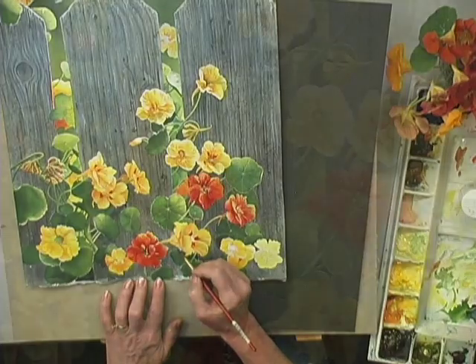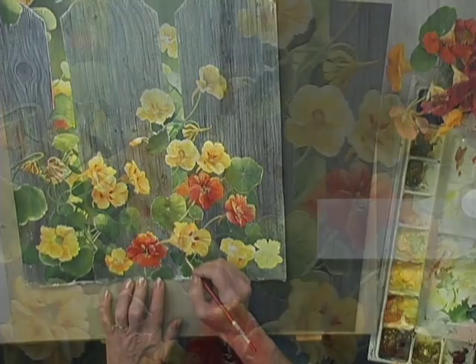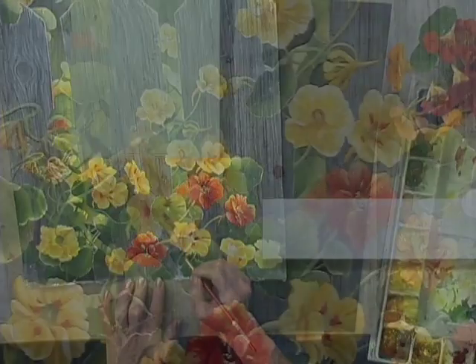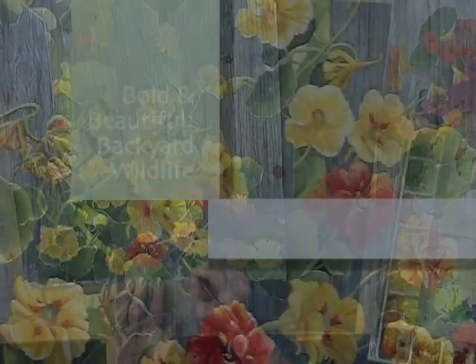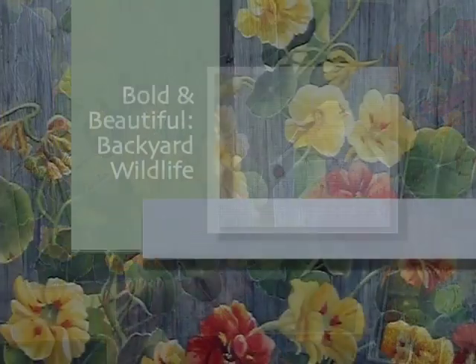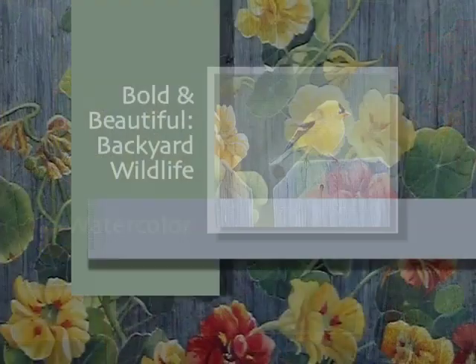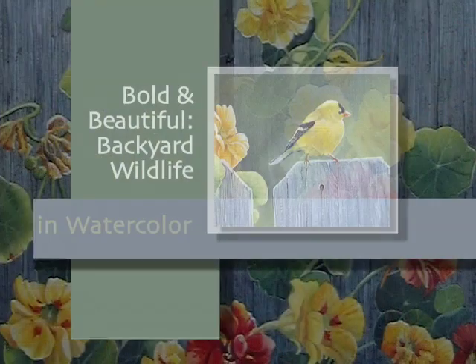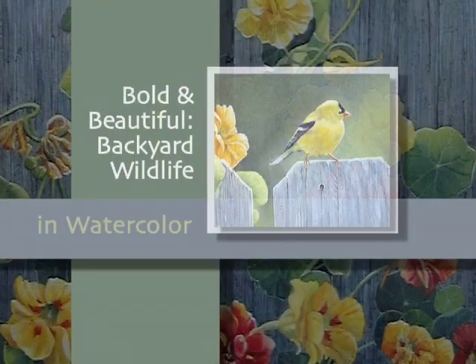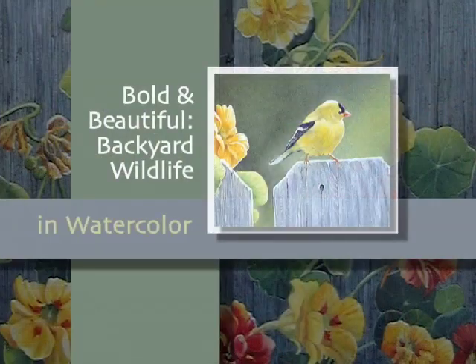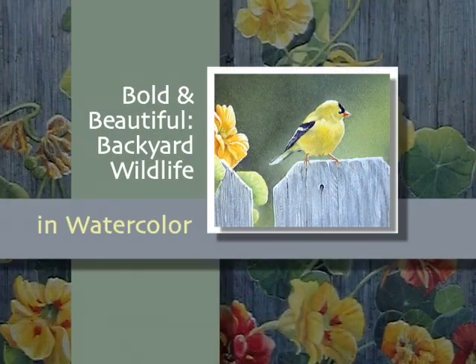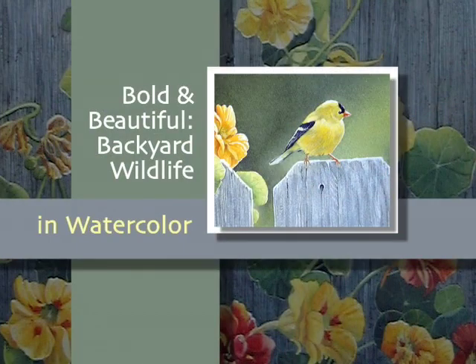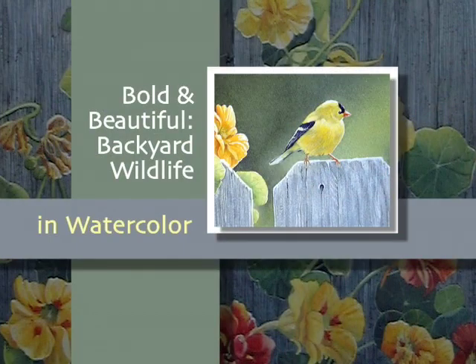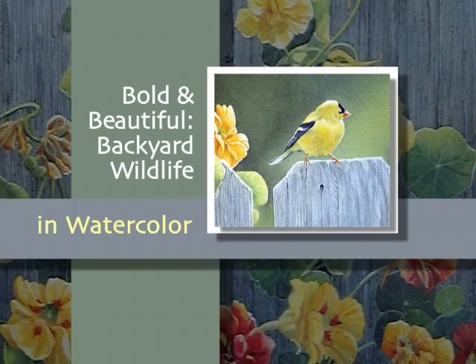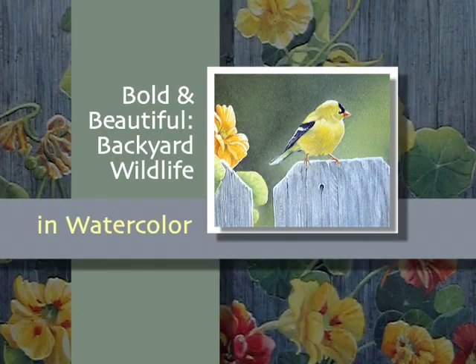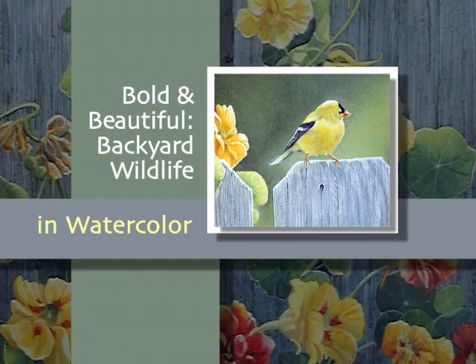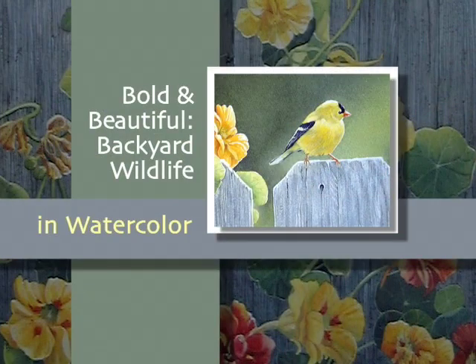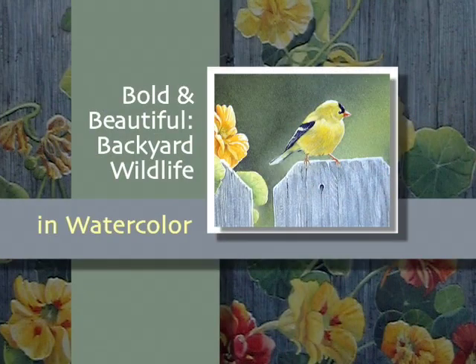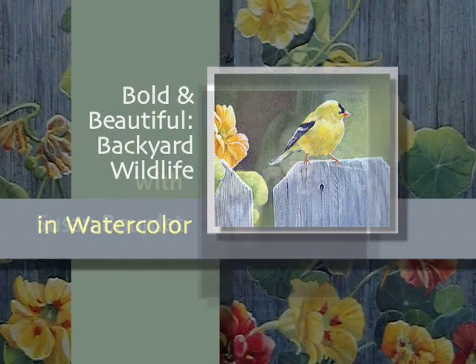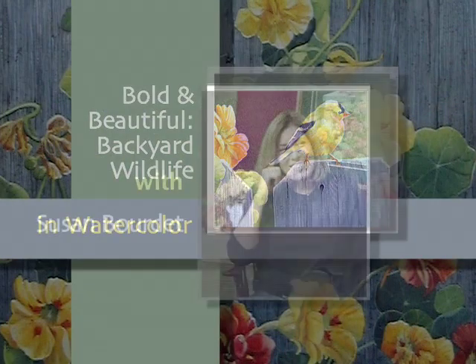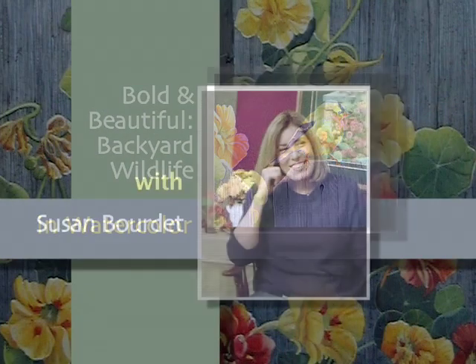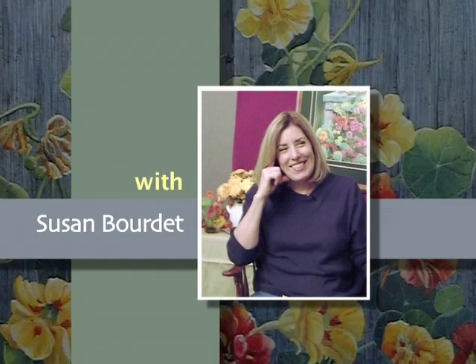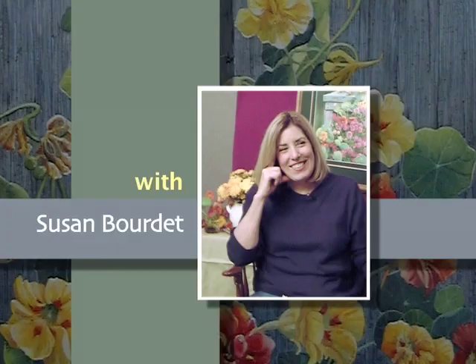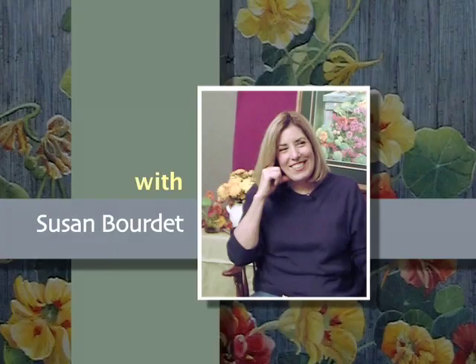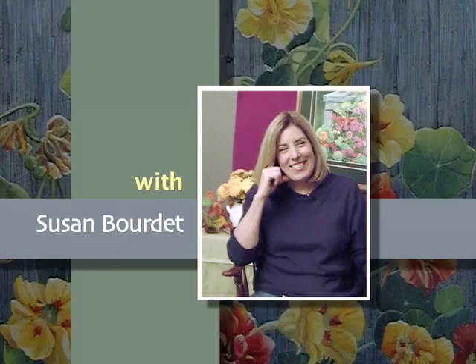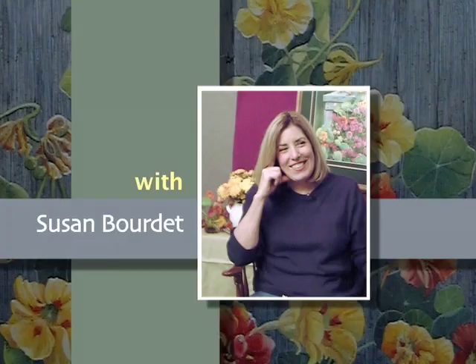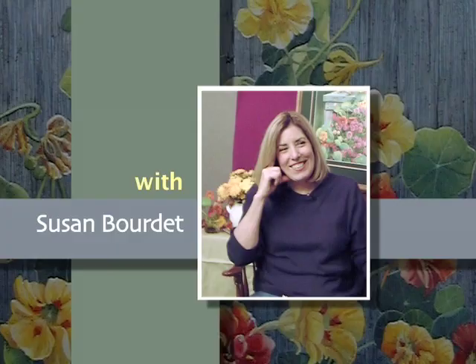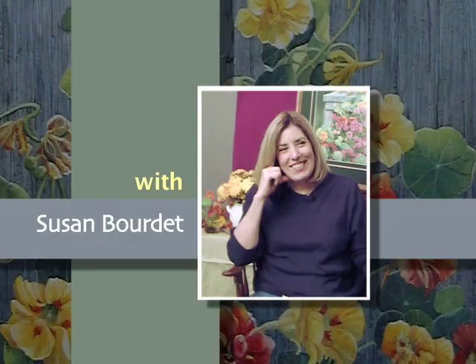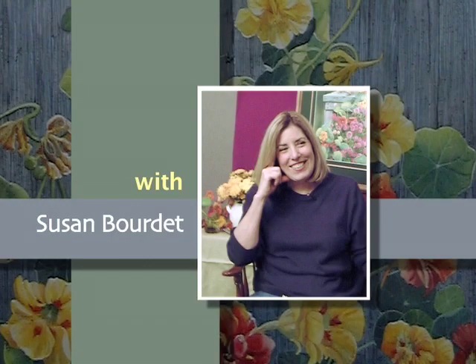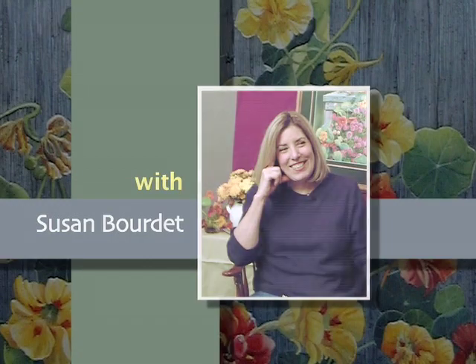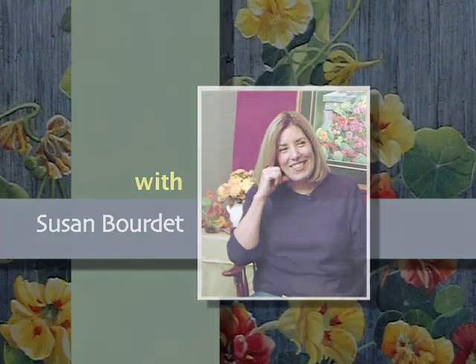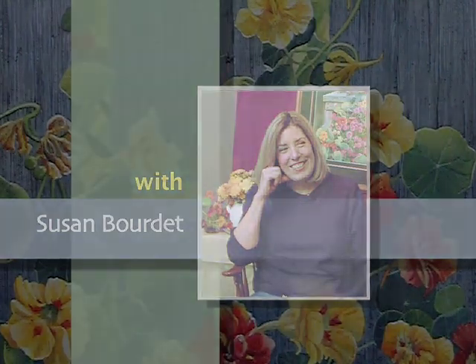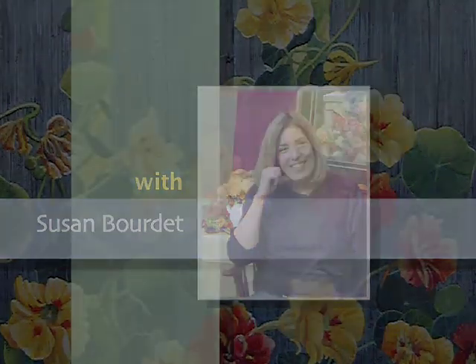You'll learn to paint striking scenes of the view from your back porch in bold and beautiful backyard wildlife in watercolor with Susan Bourdette.